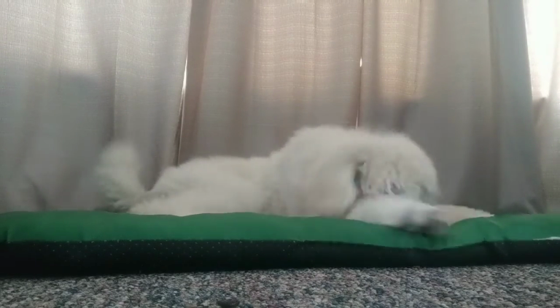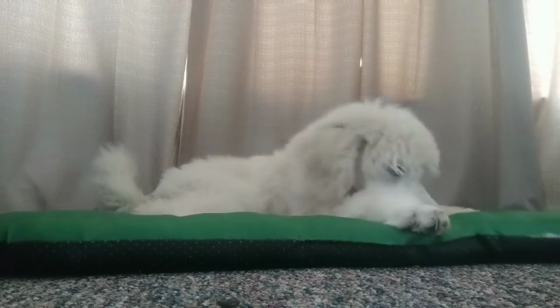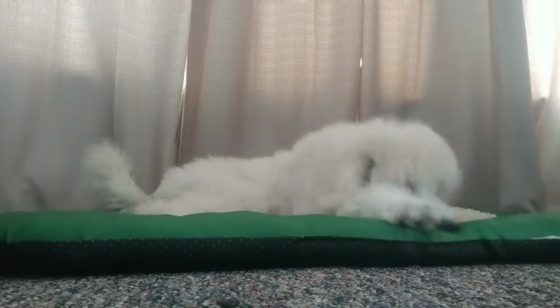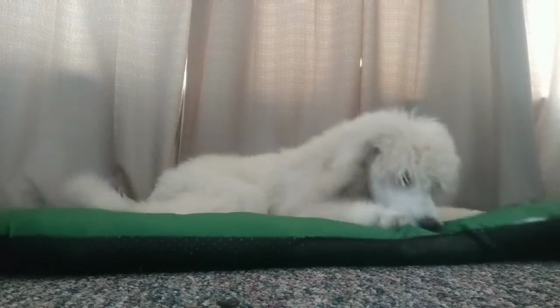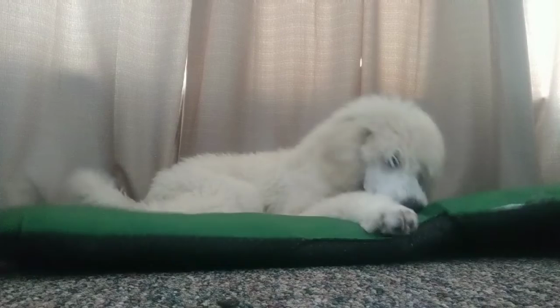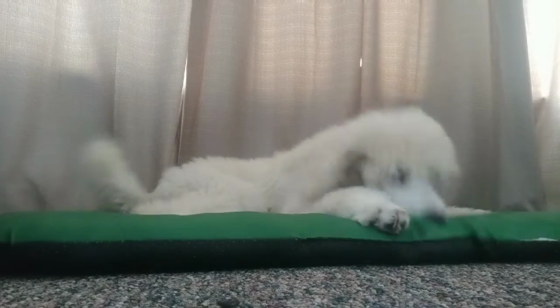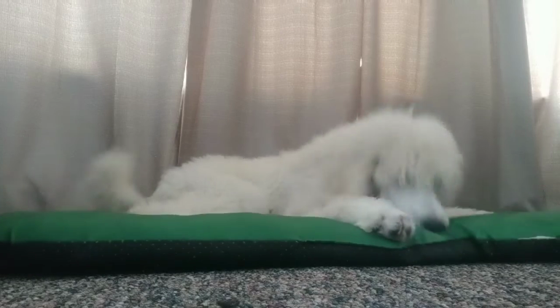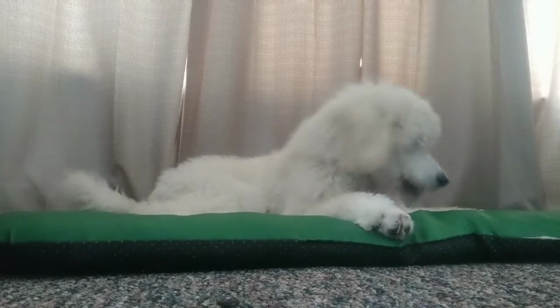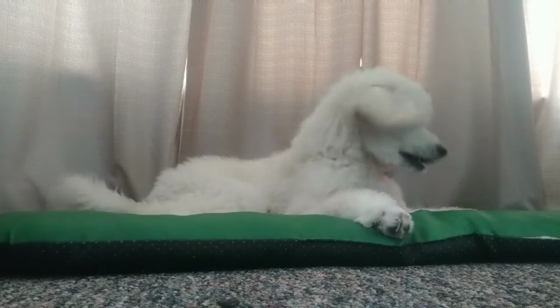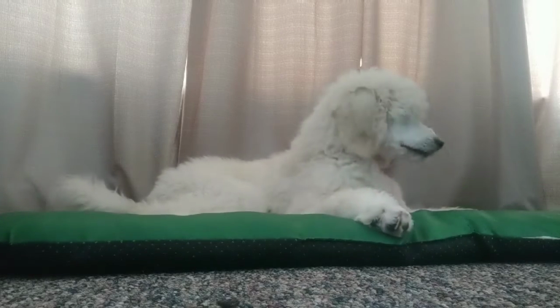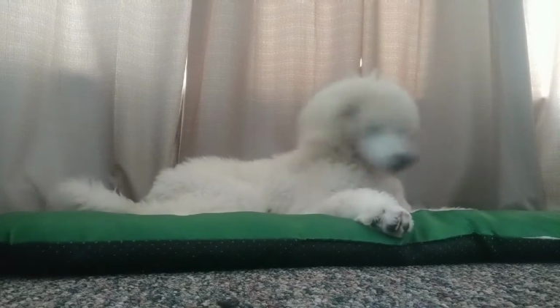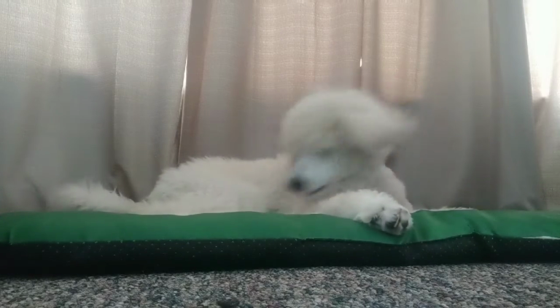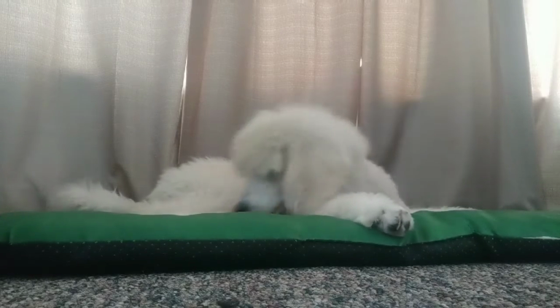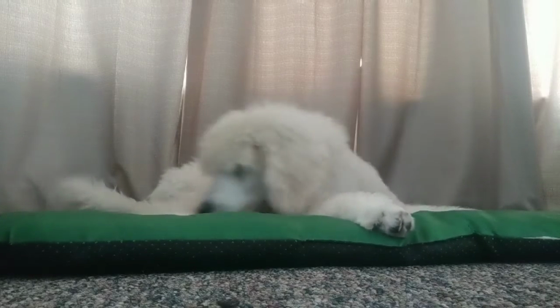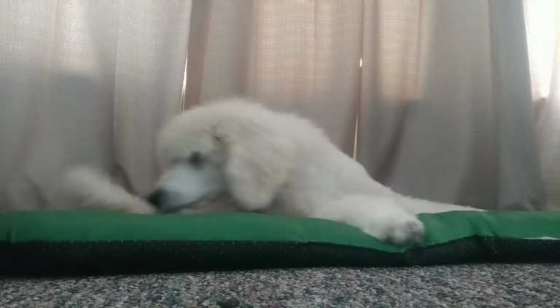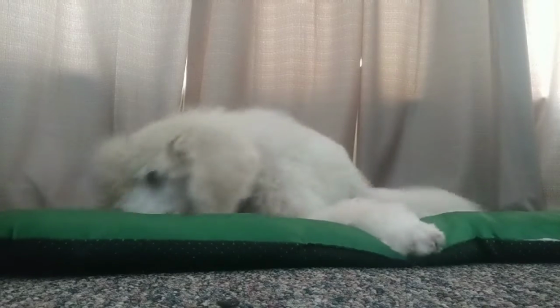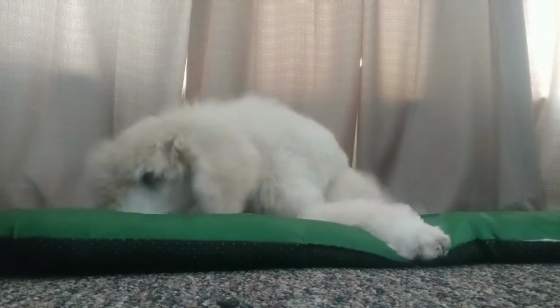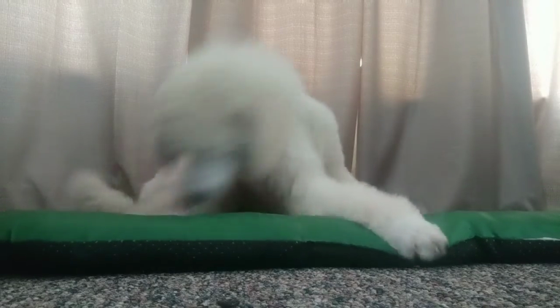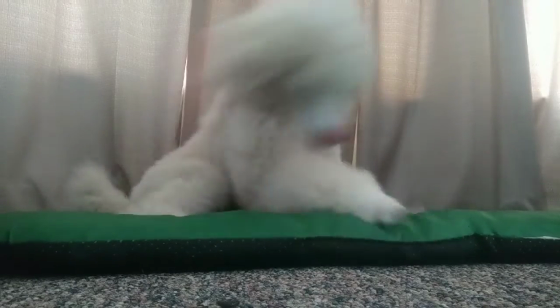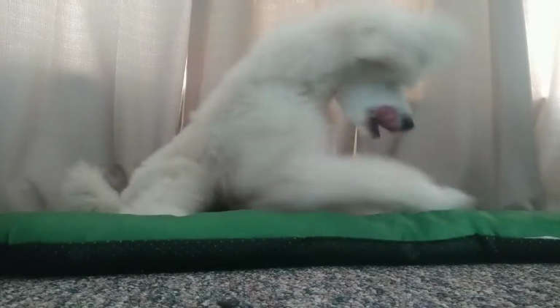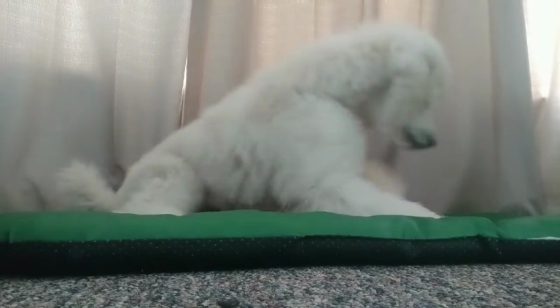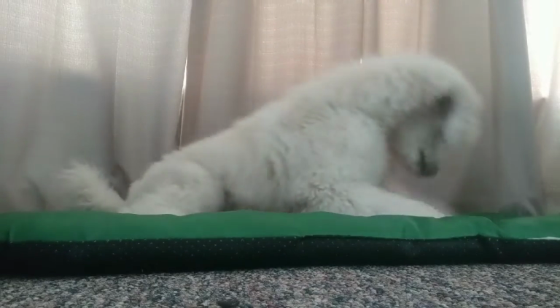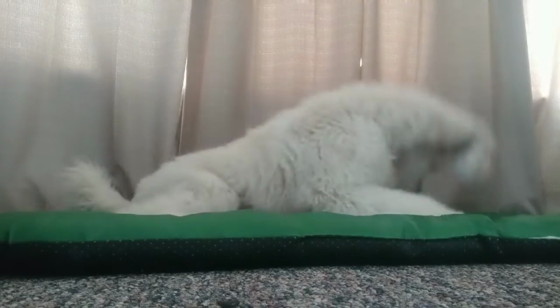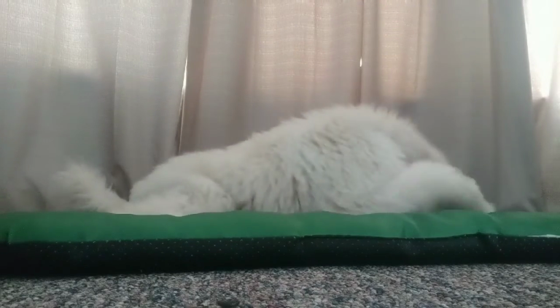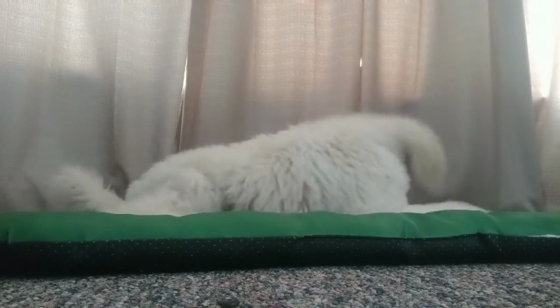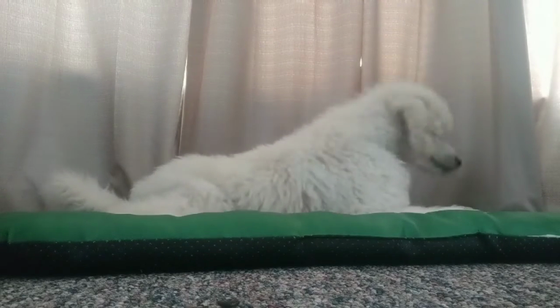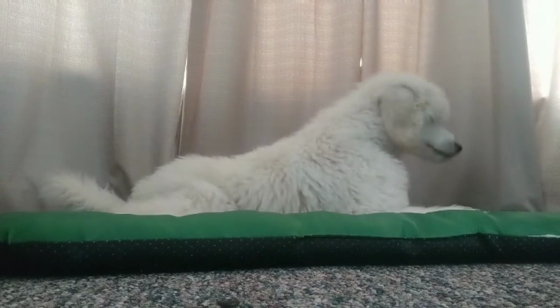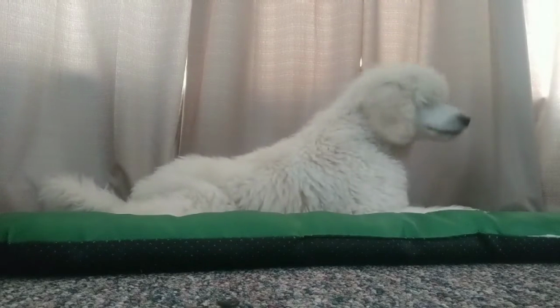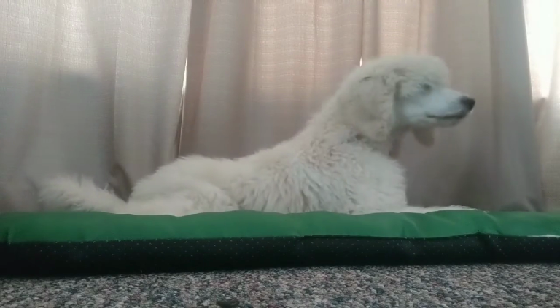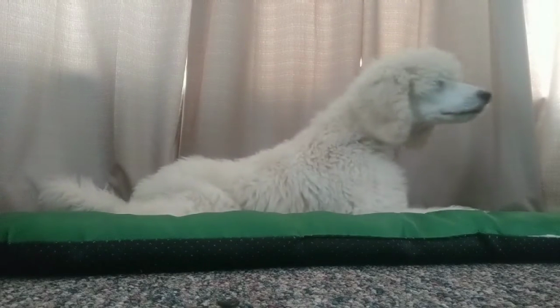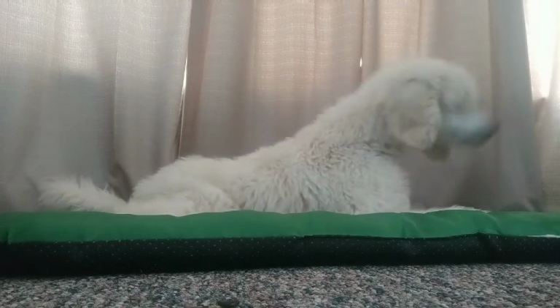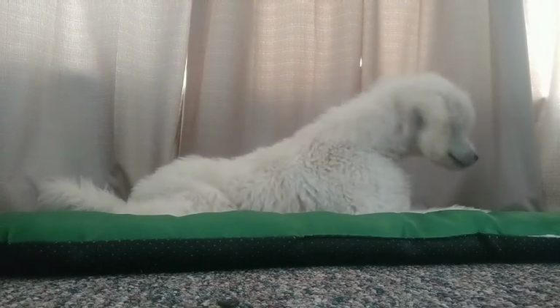My puppy is getting very frustrated with me because I'm not paying attention to her. You ready to work?